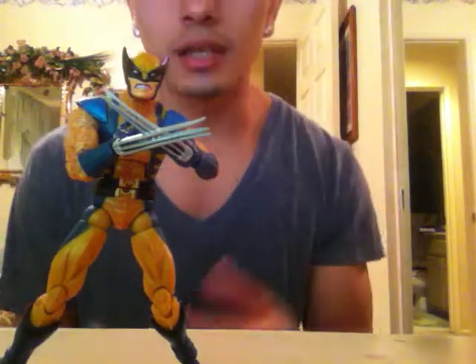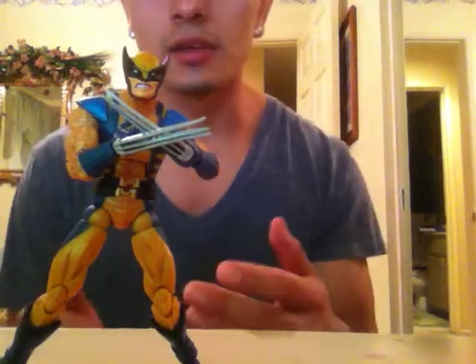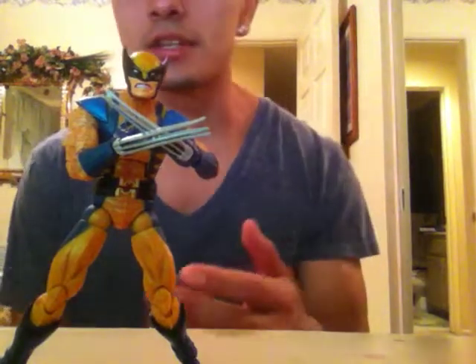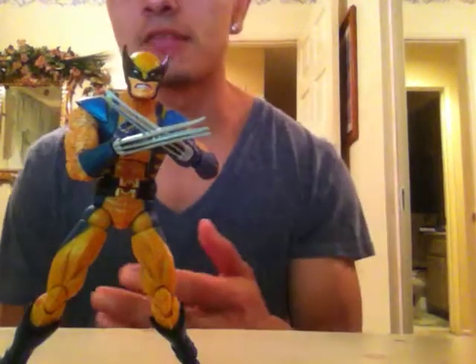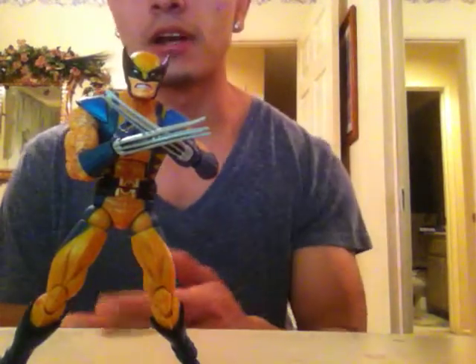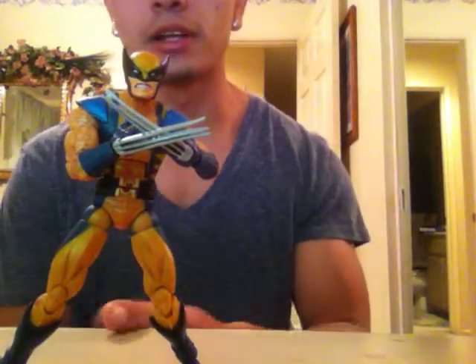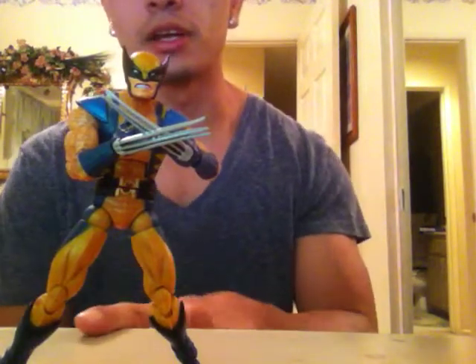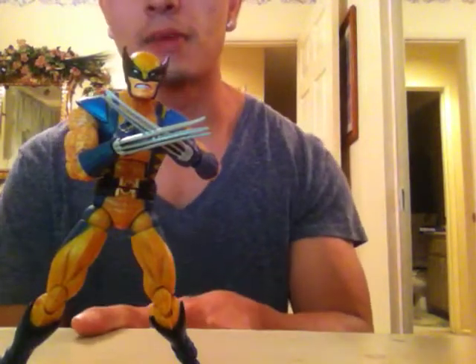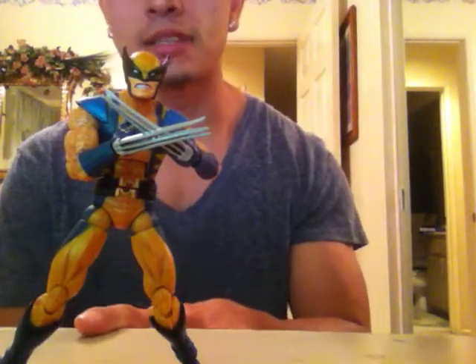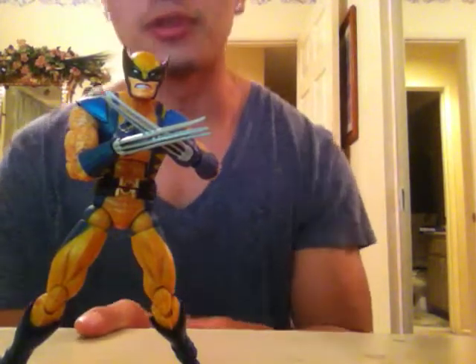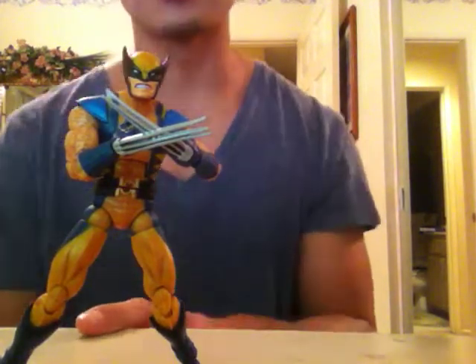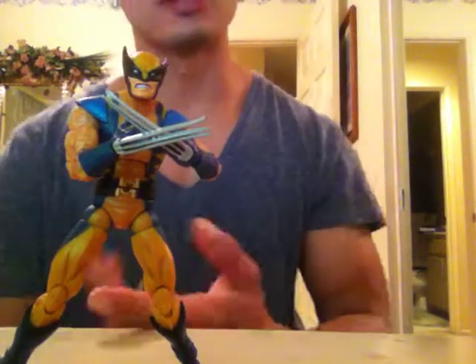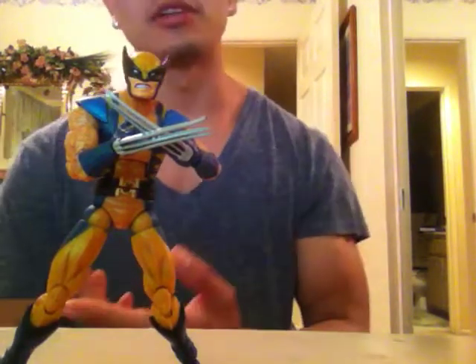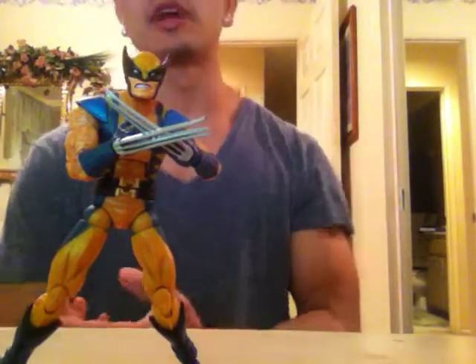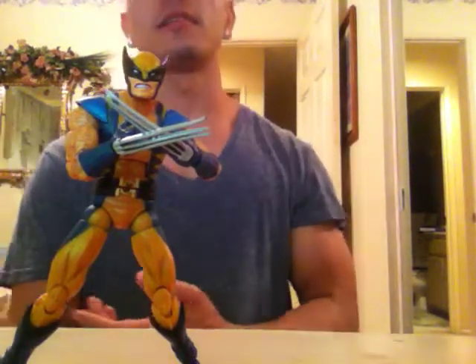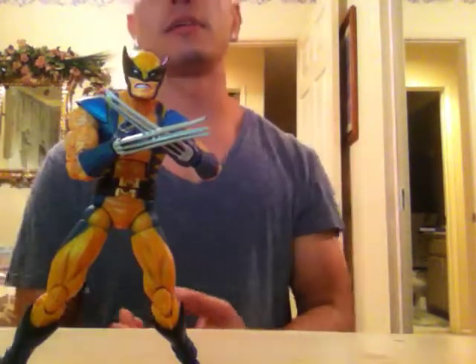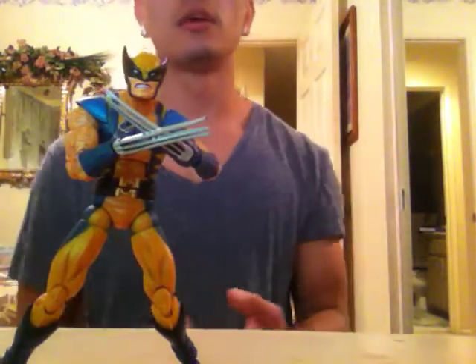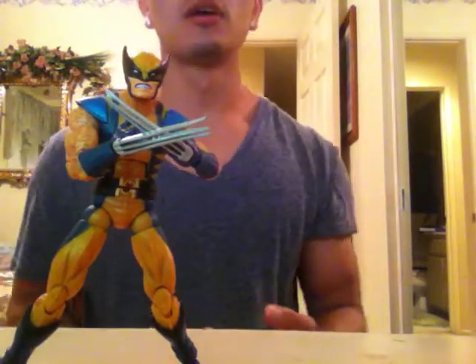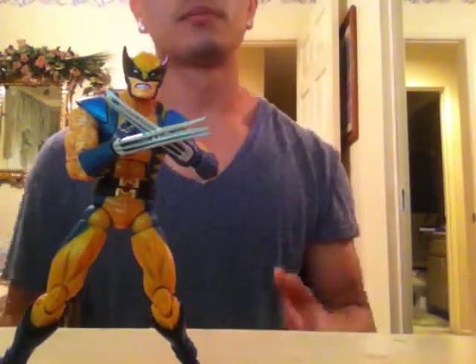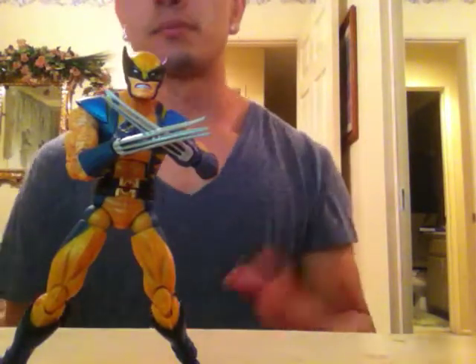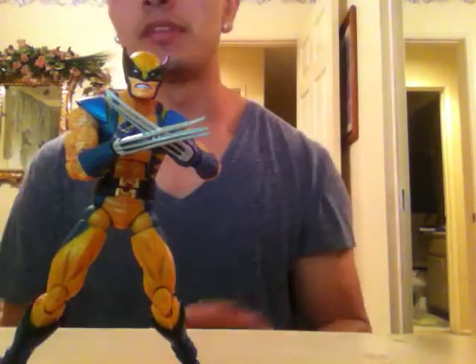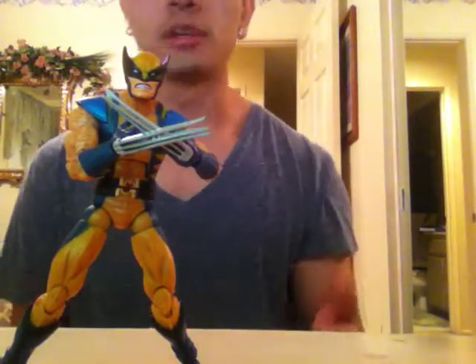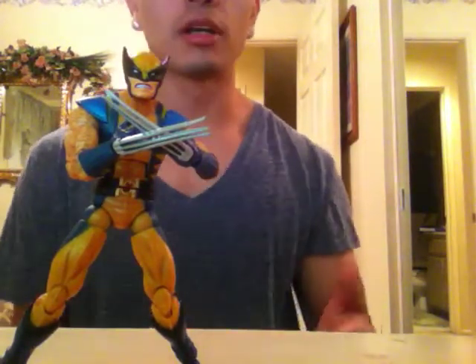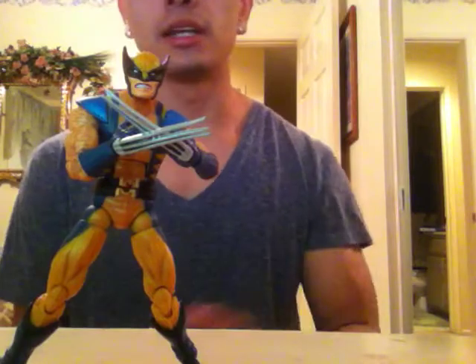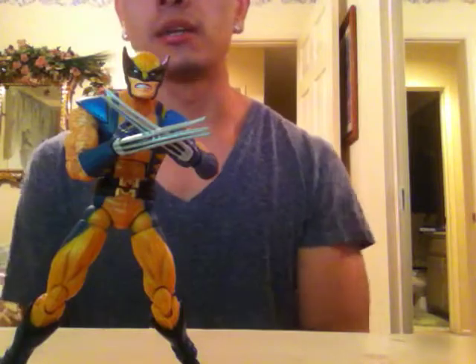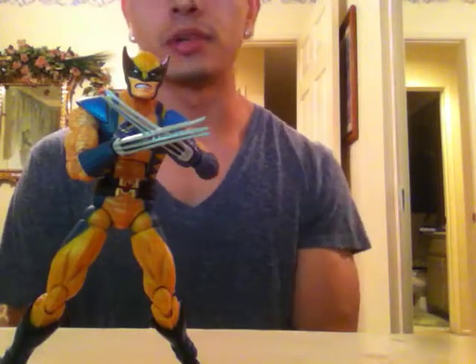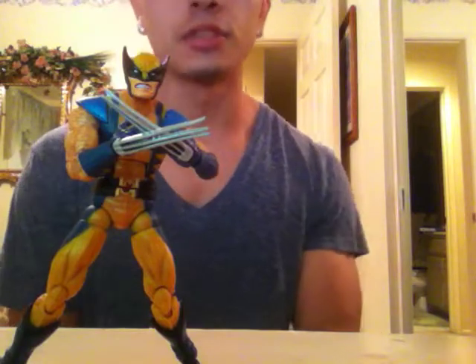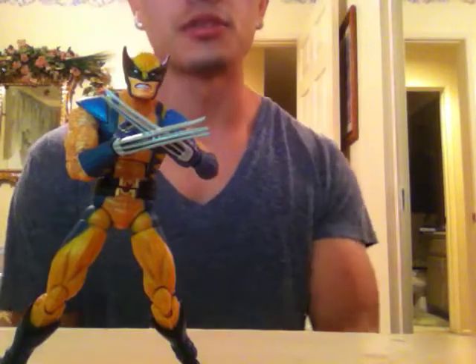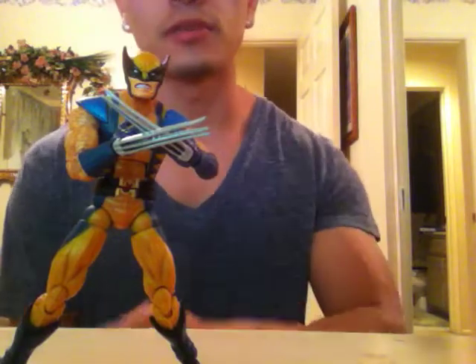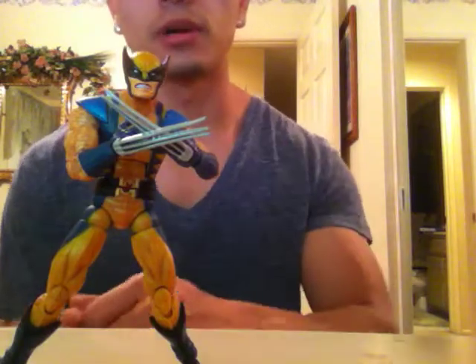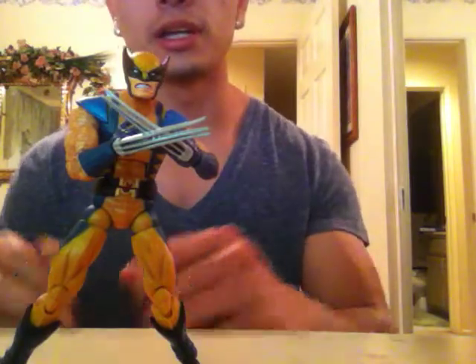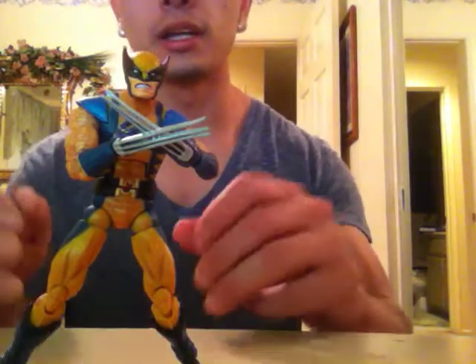There is a variant — the unmasked version. I don't have it. I've been thinking about getting it, but I'm not too sure if I want to get it.